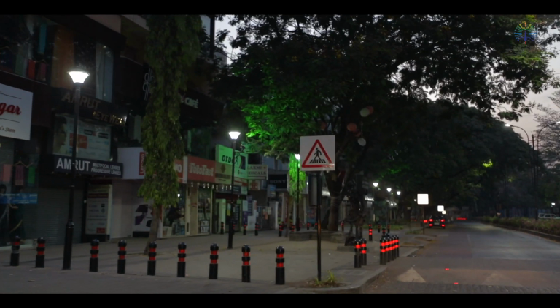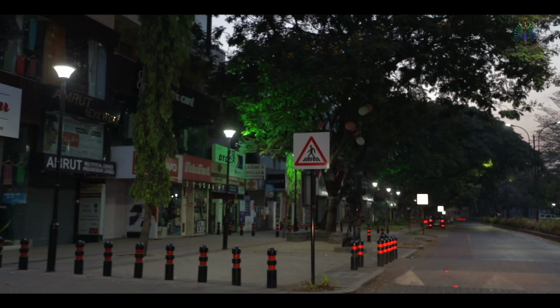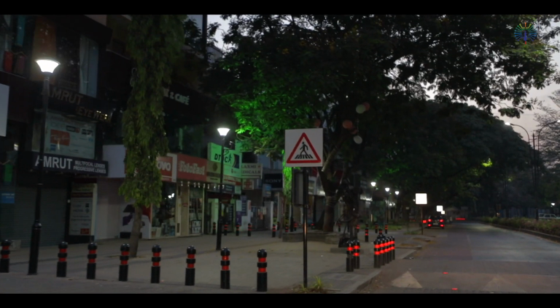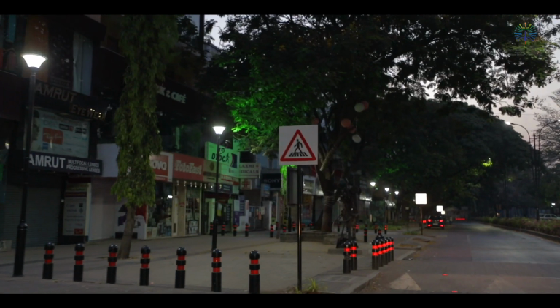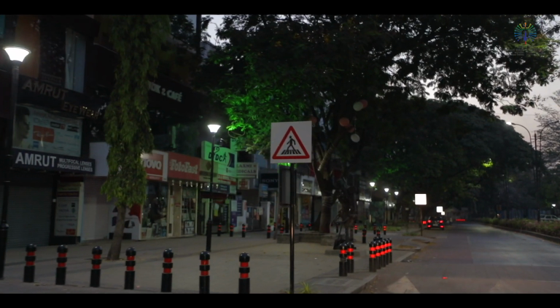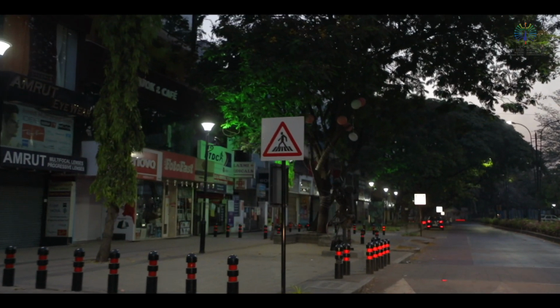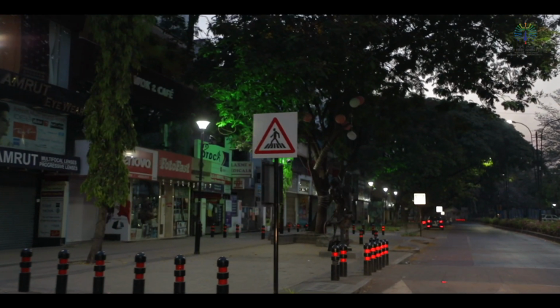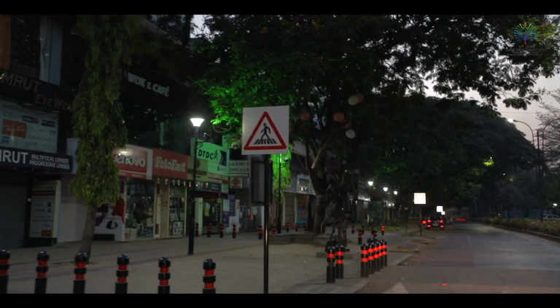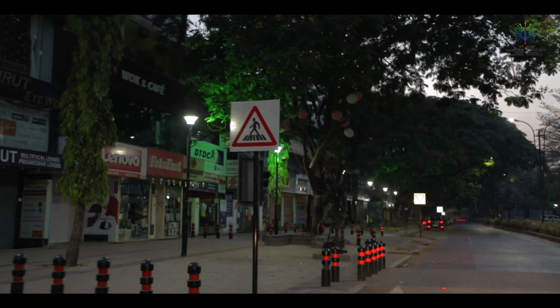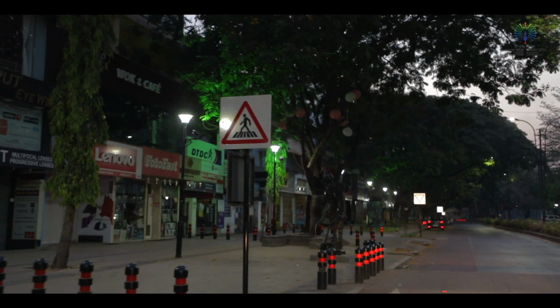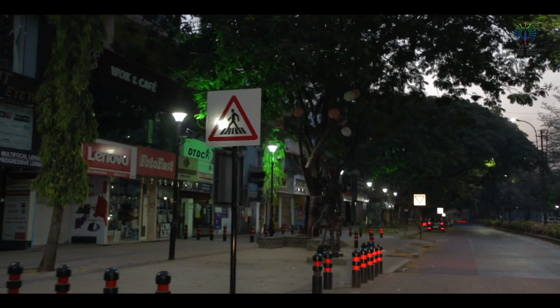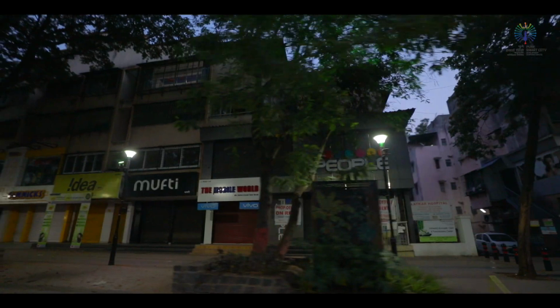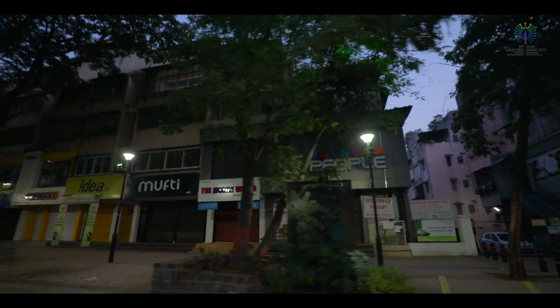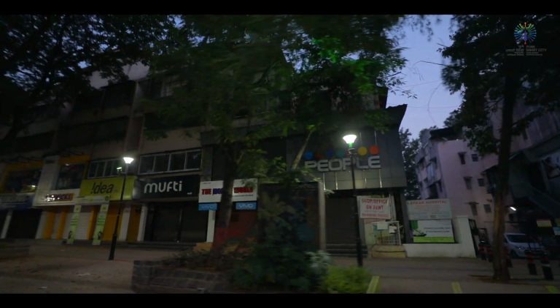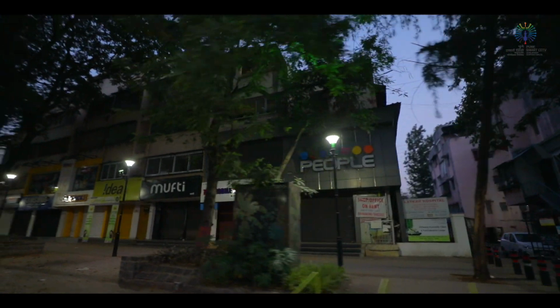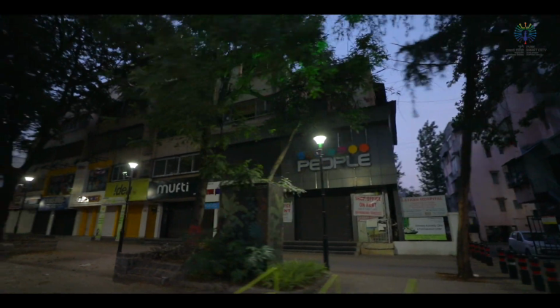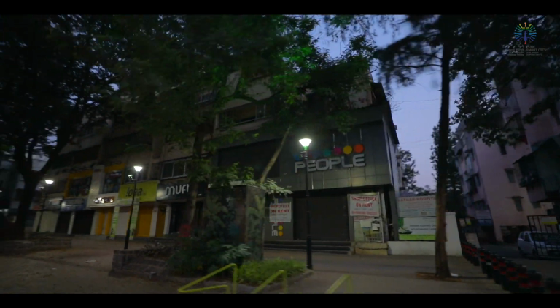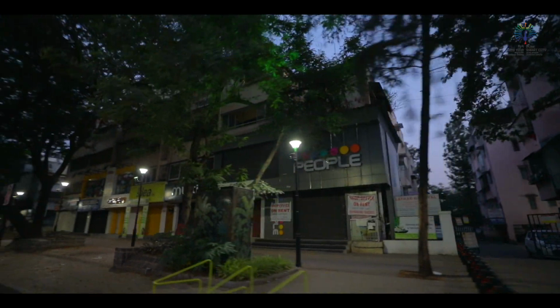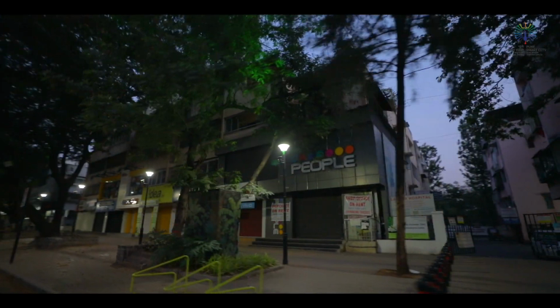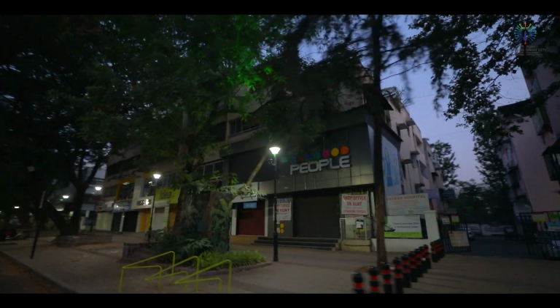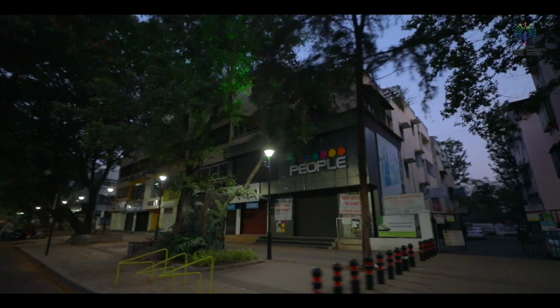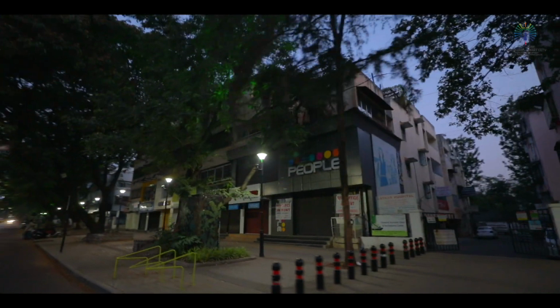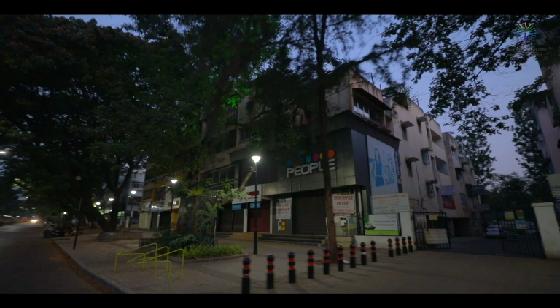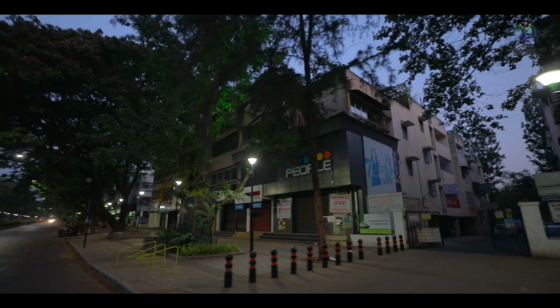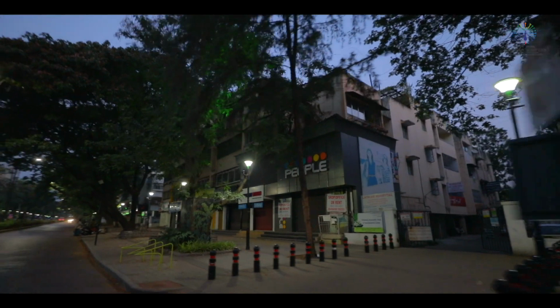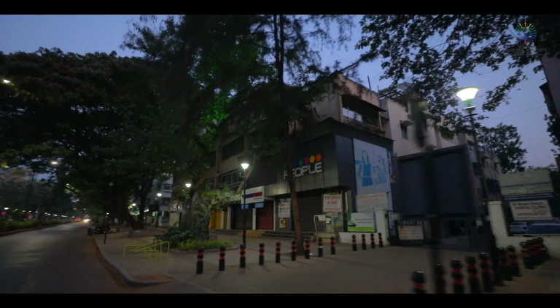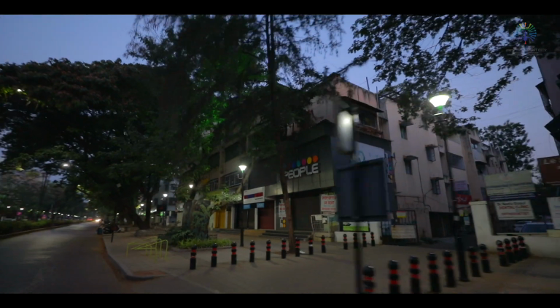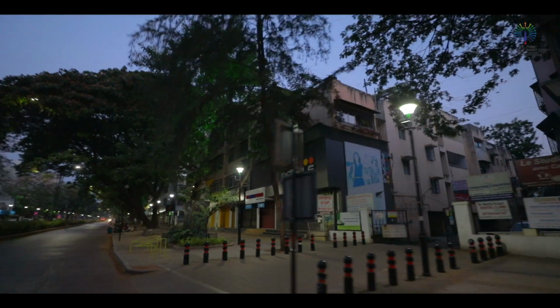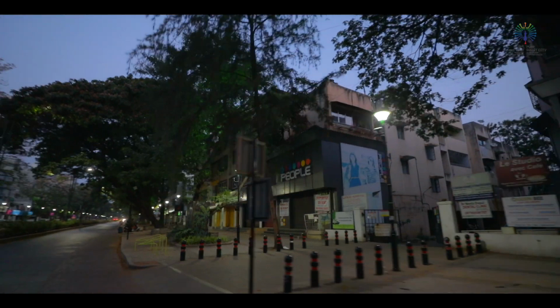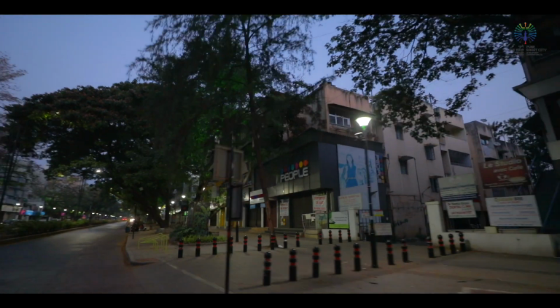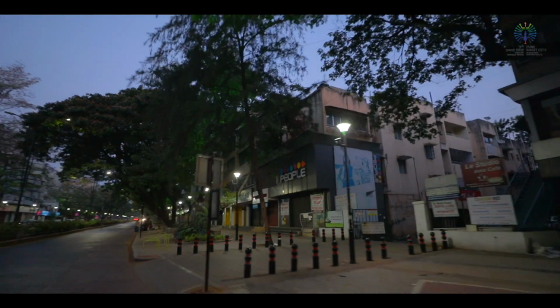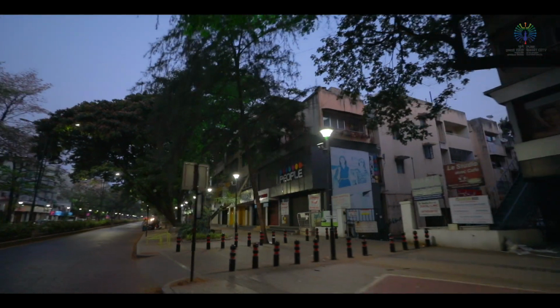Pune will shine bright with these new lights without harming the environment, creating a sustainable, future-proof new city.